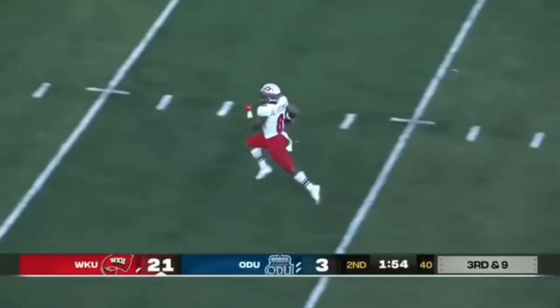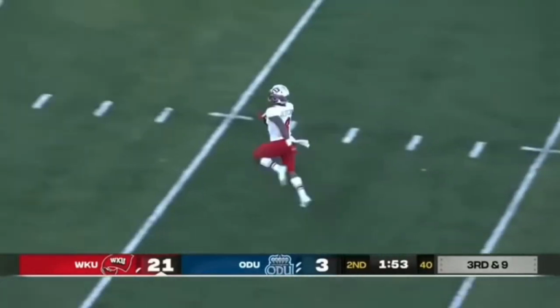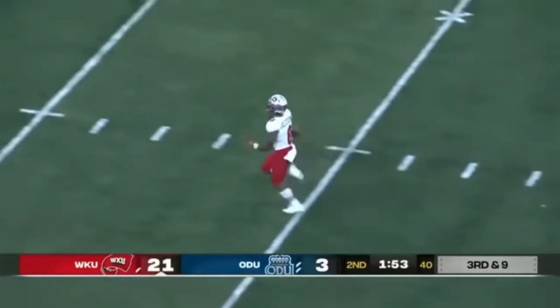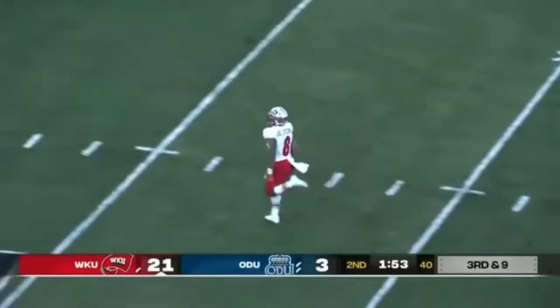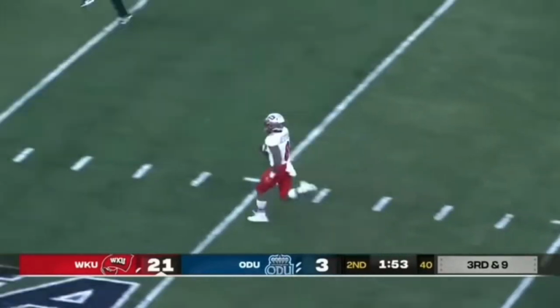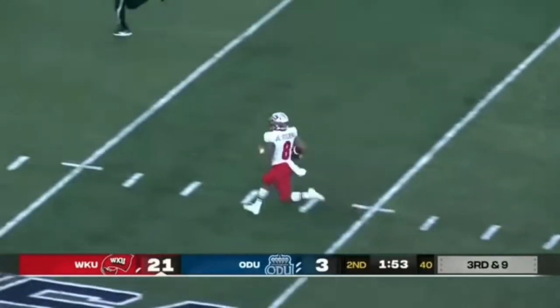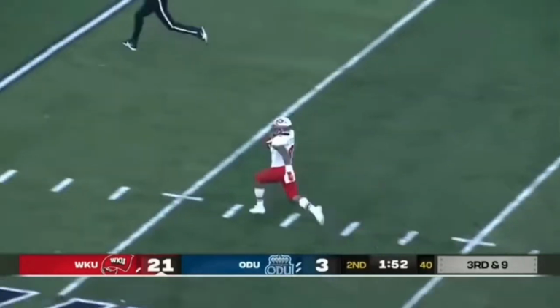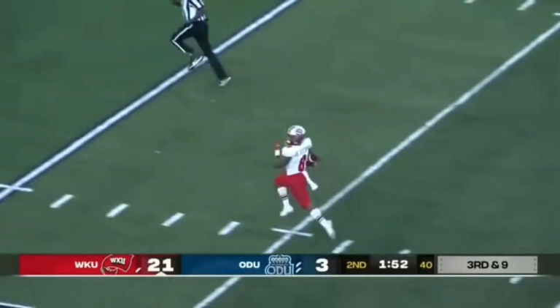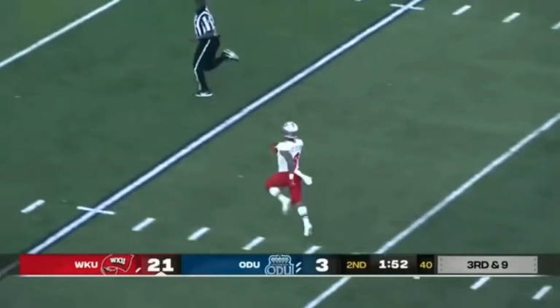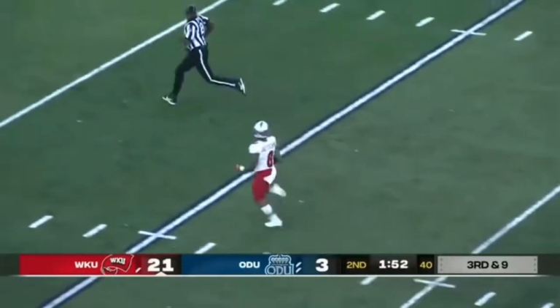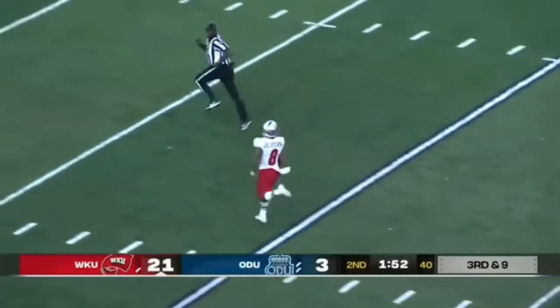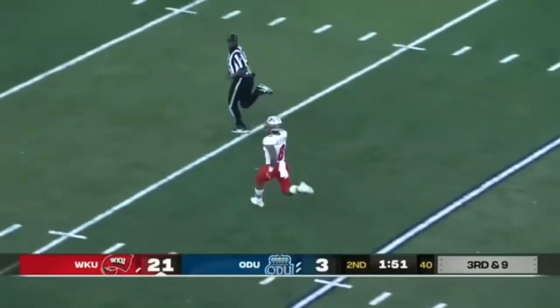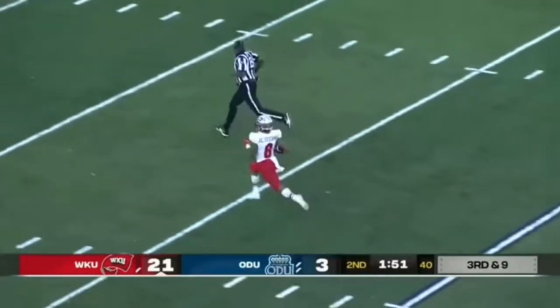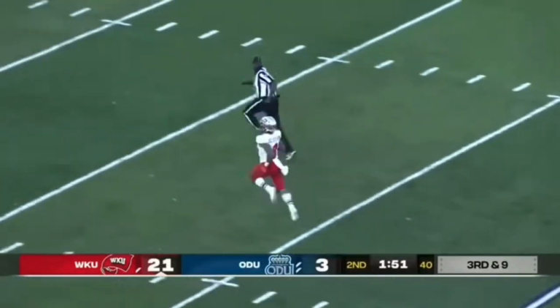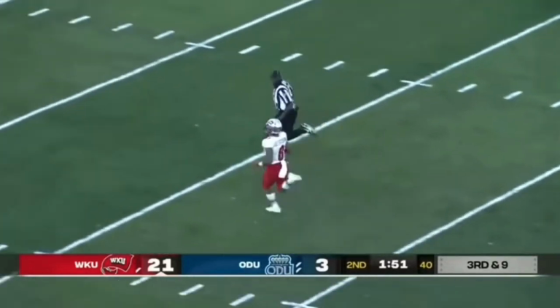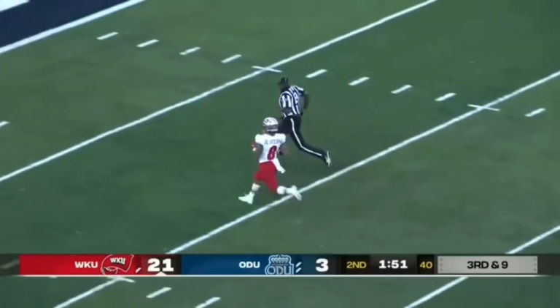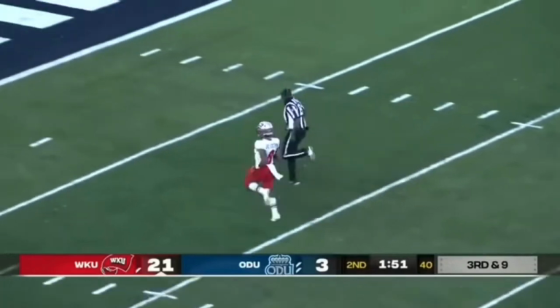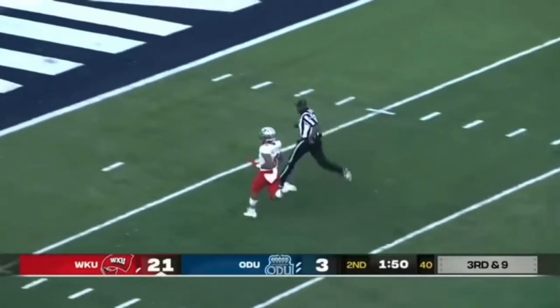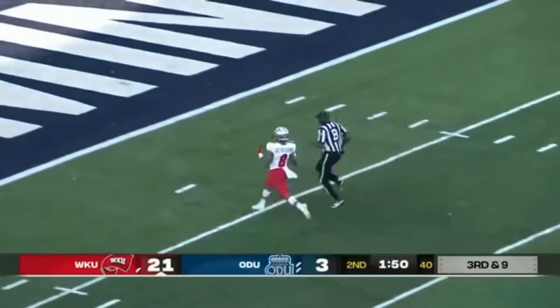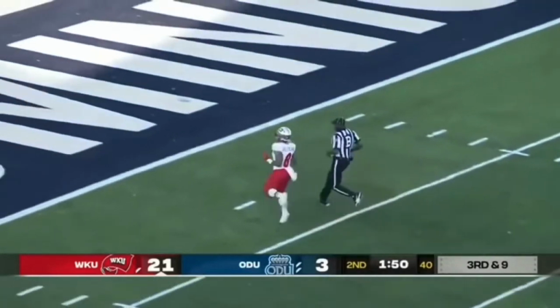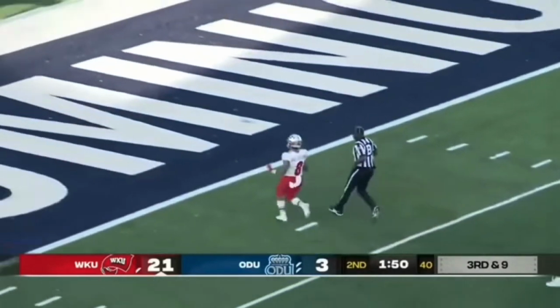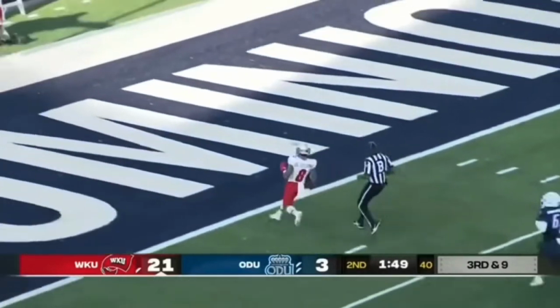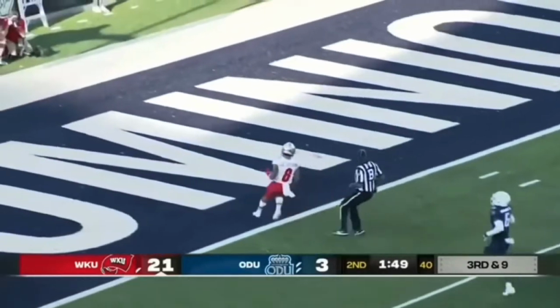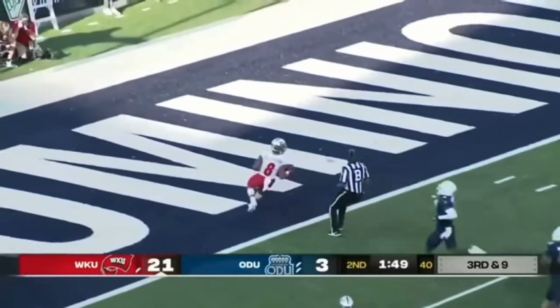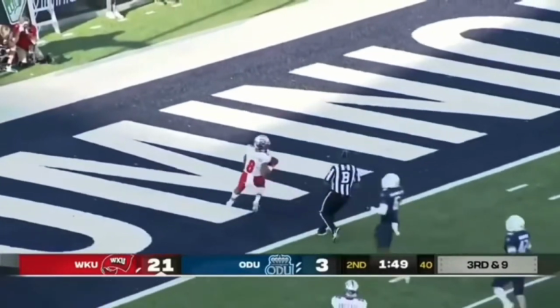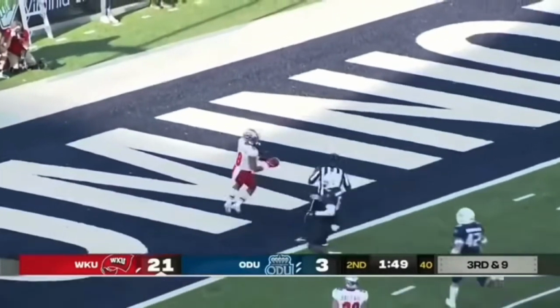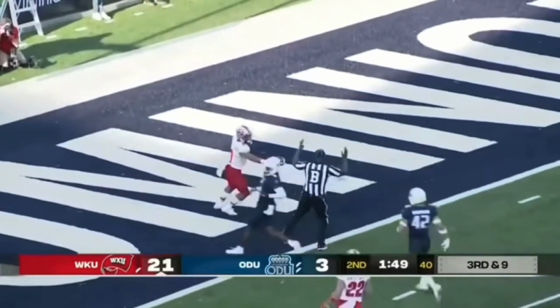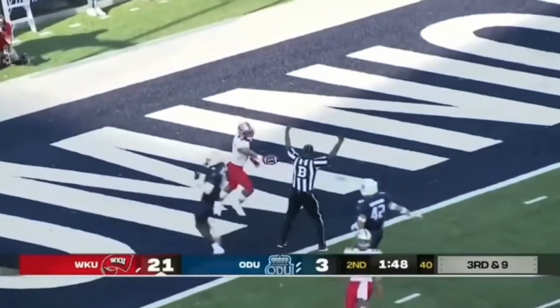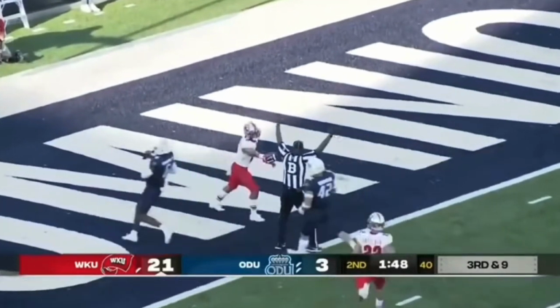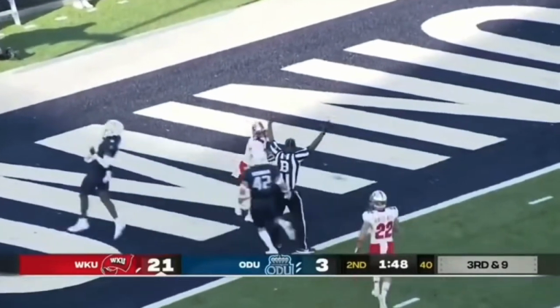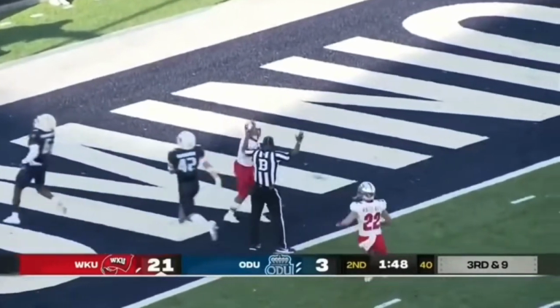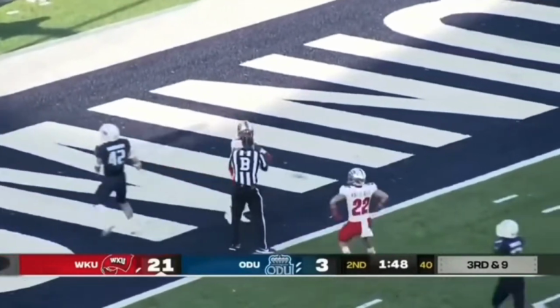Gareth Stearns — he's going to go coast to coast. Call it 74 yards. Touchdown, Western Kentucky.